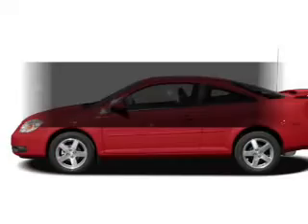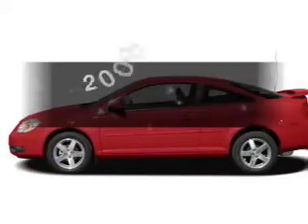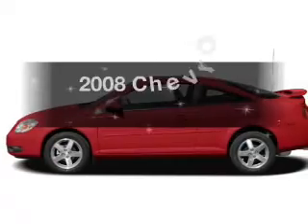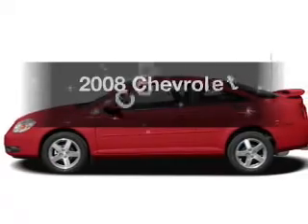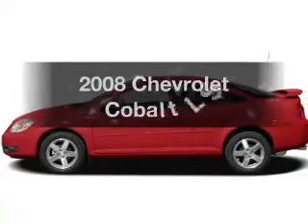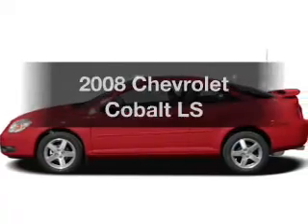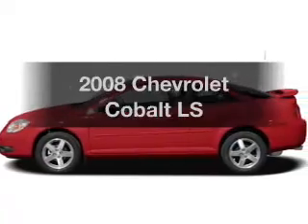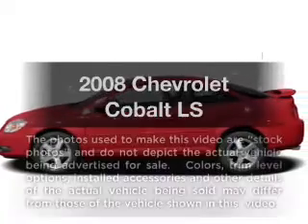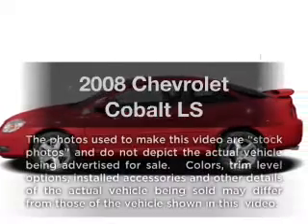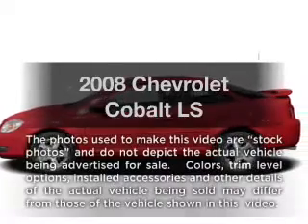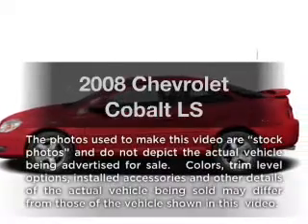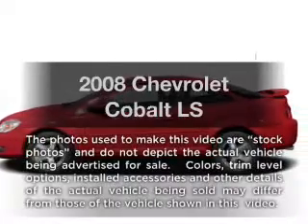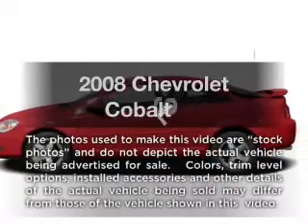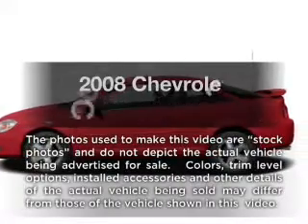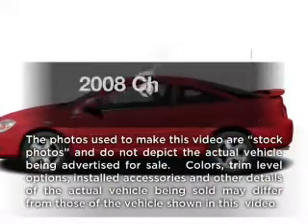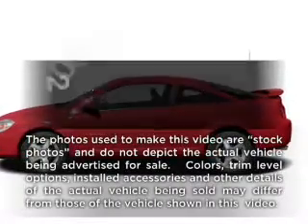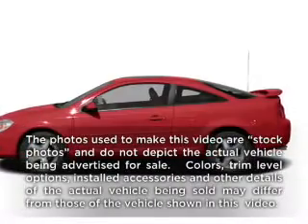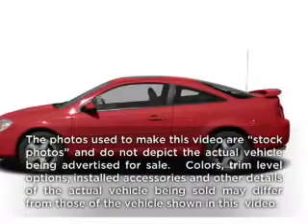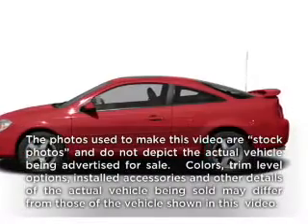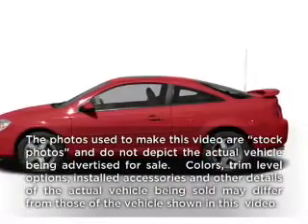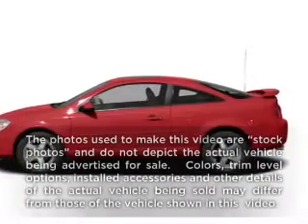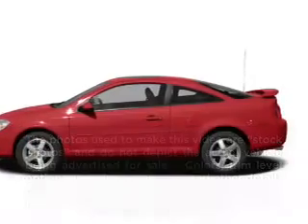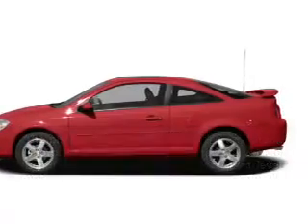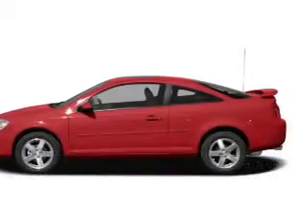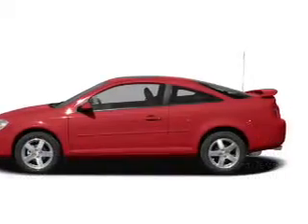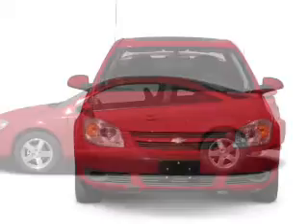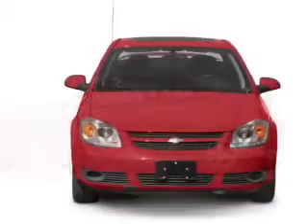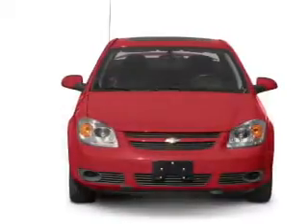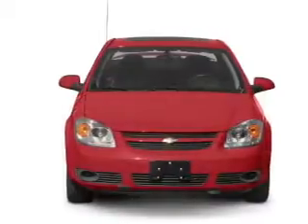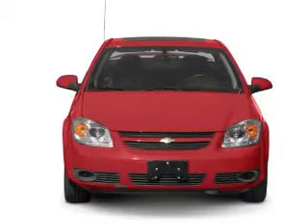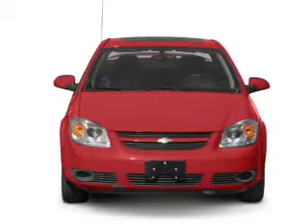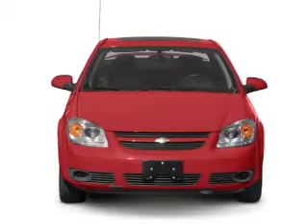Presenting the 2008 Chevrolet Cobalt. If you're looking for a first-rate auto, this one could be yours today.